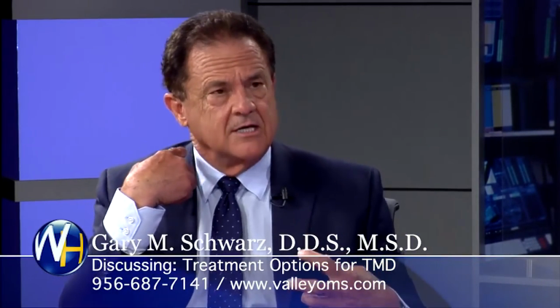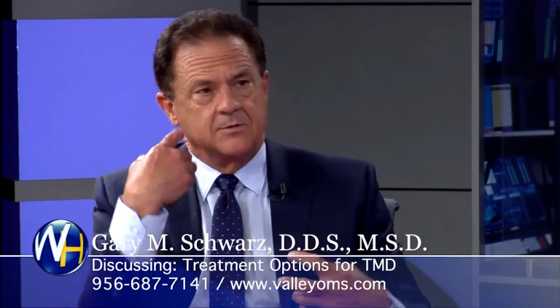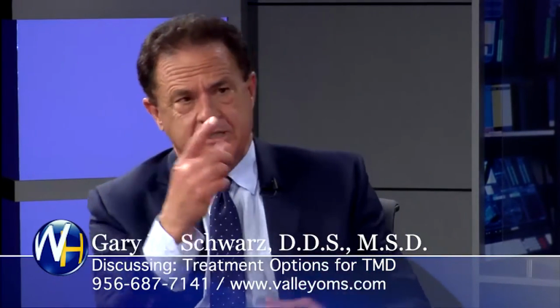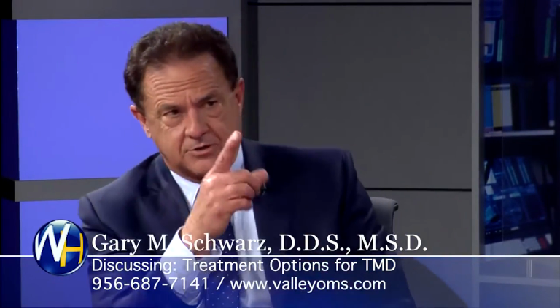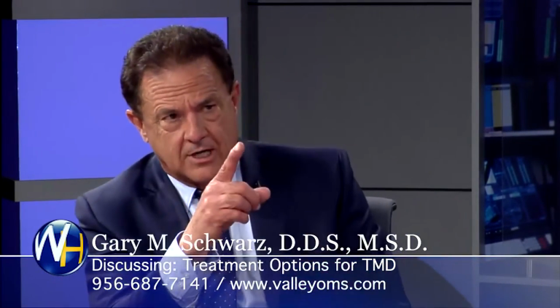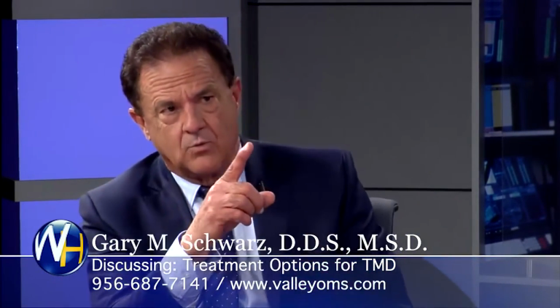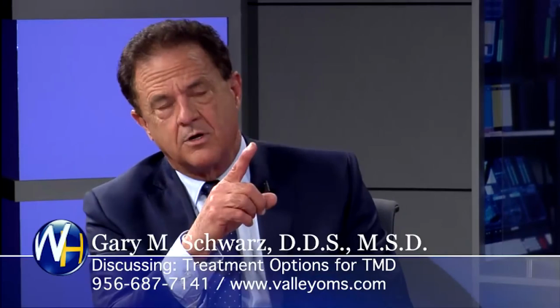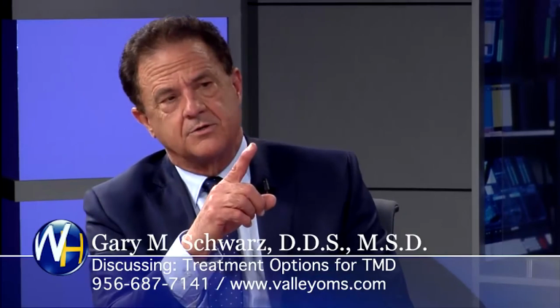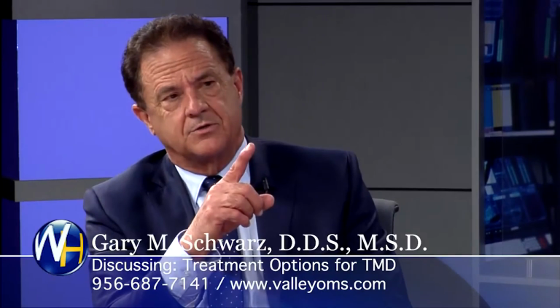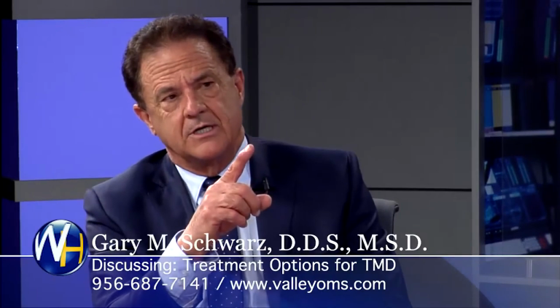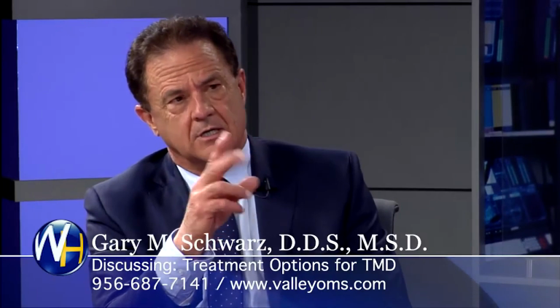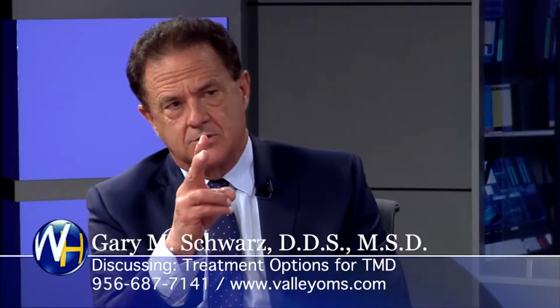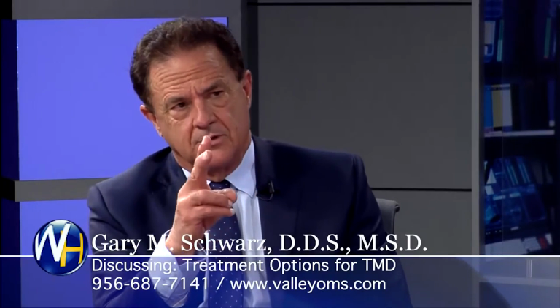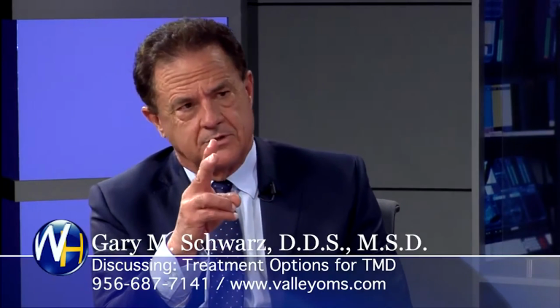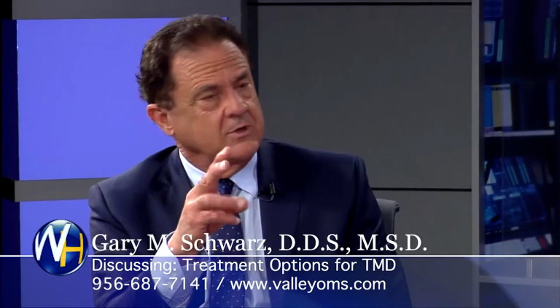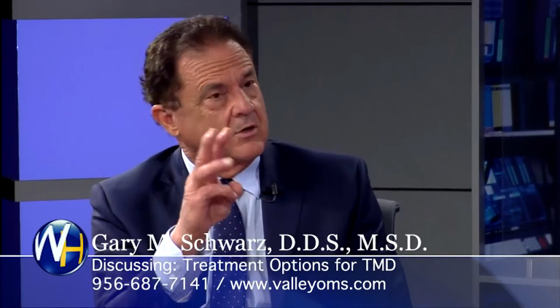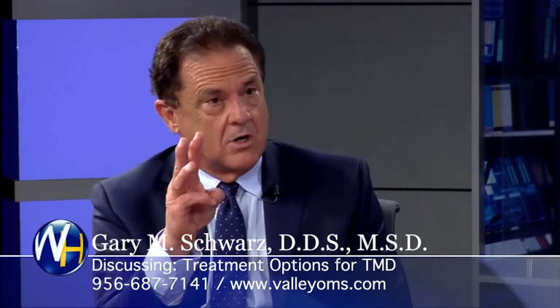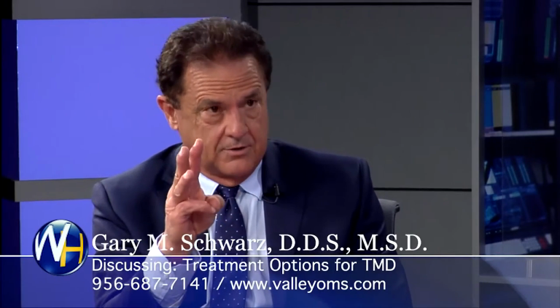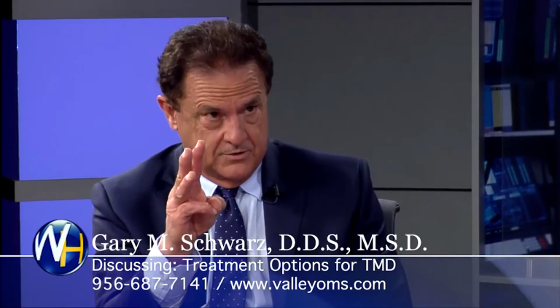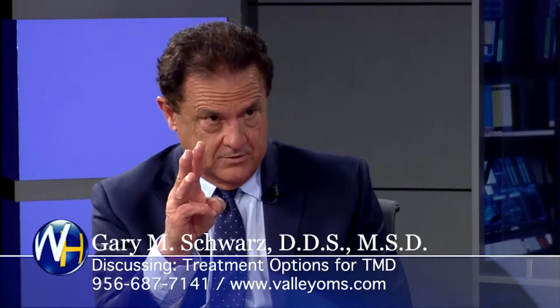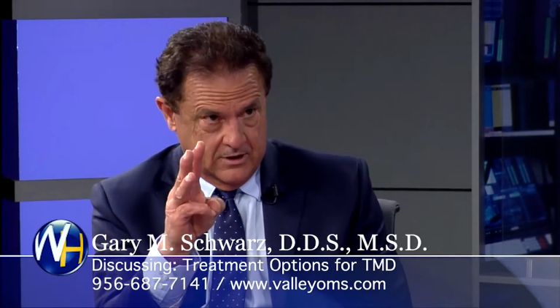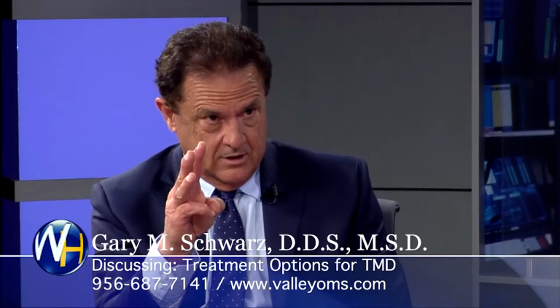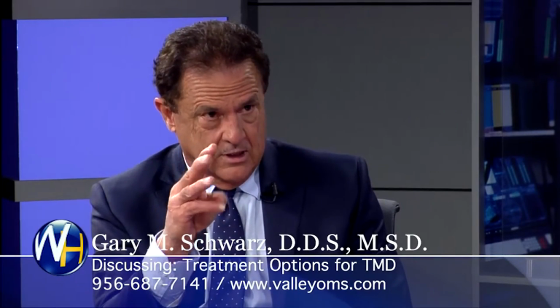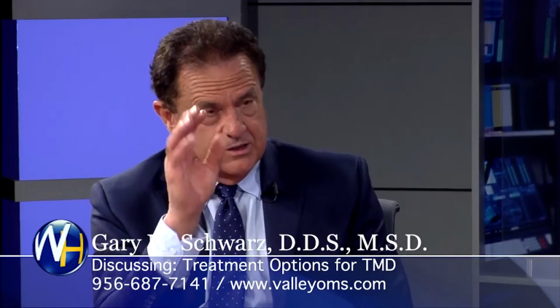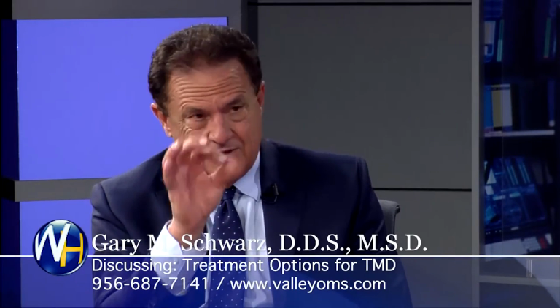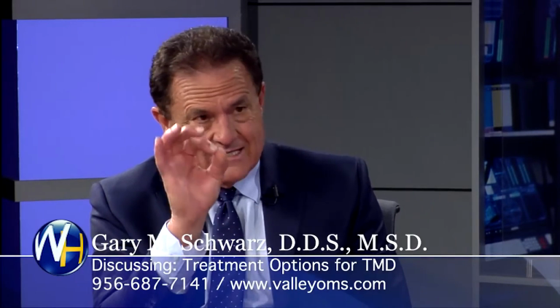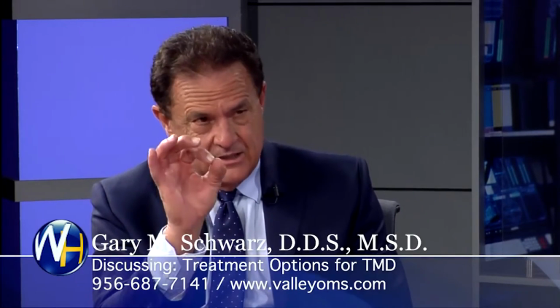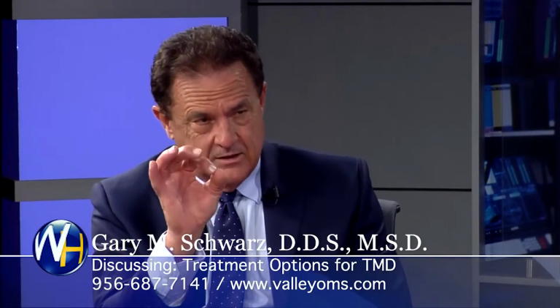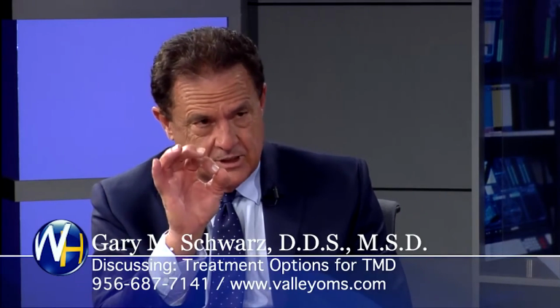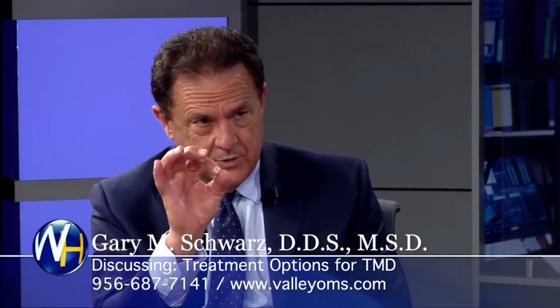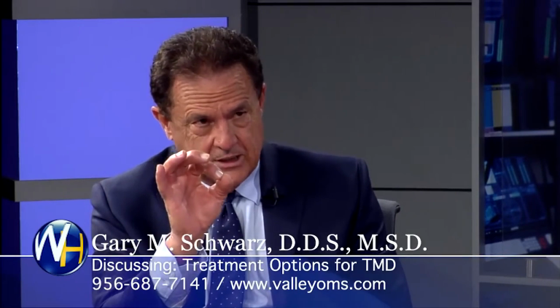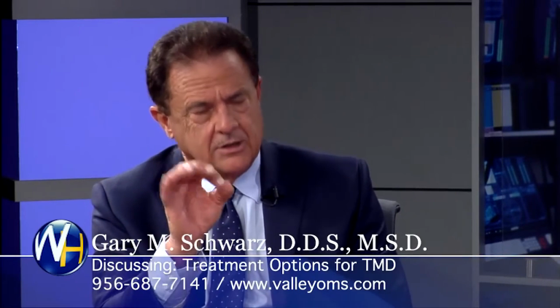Some patients will have one of those three, two of those three, or all of those three. So that's the TMJ patient.